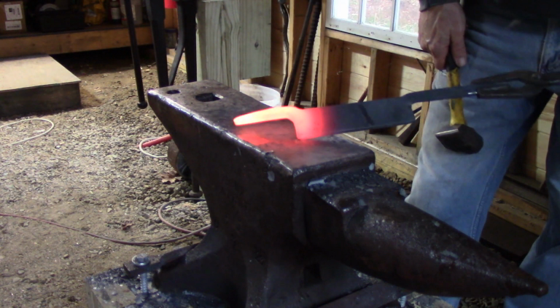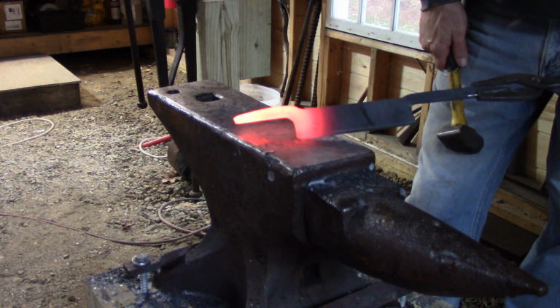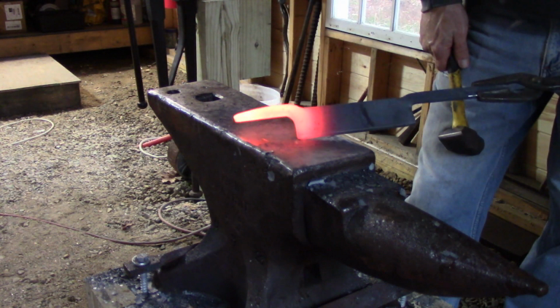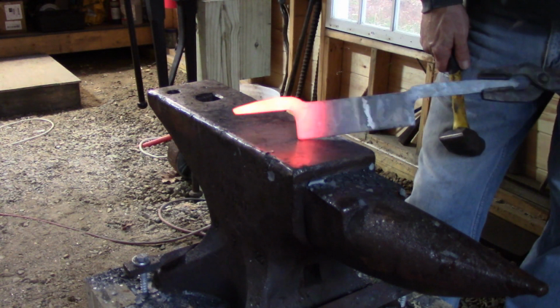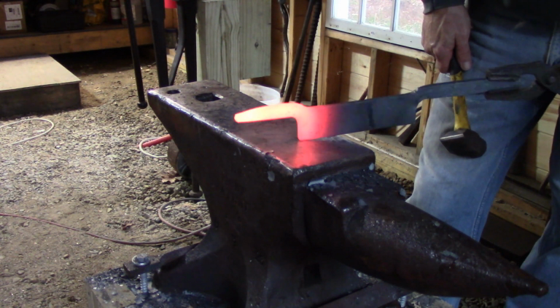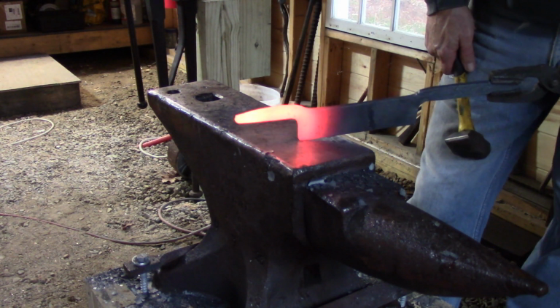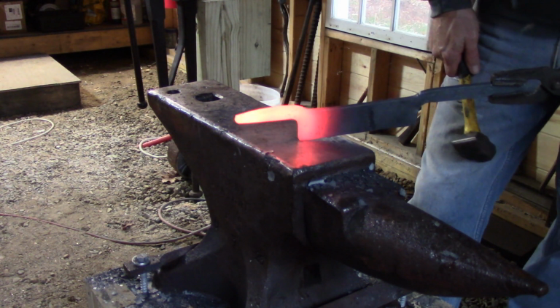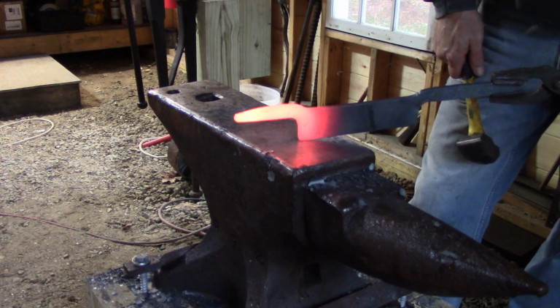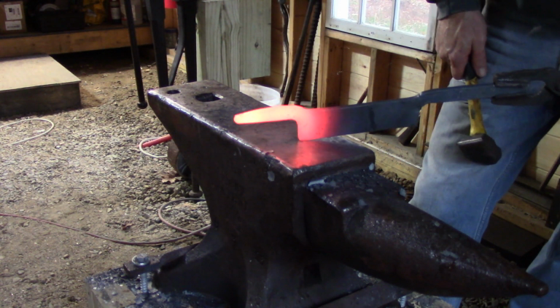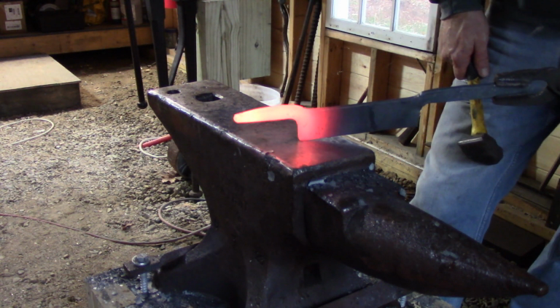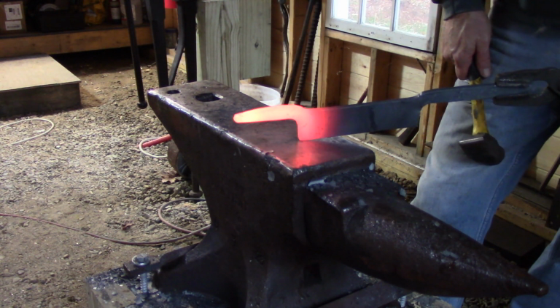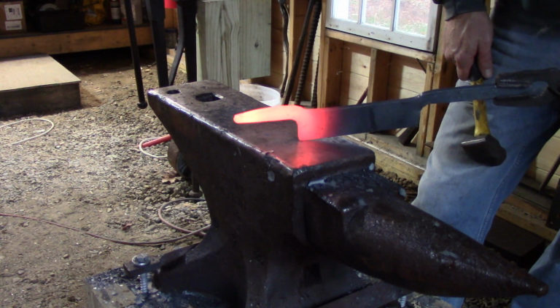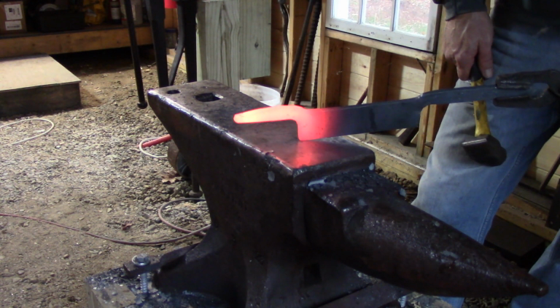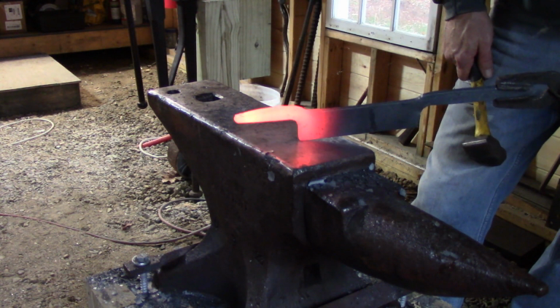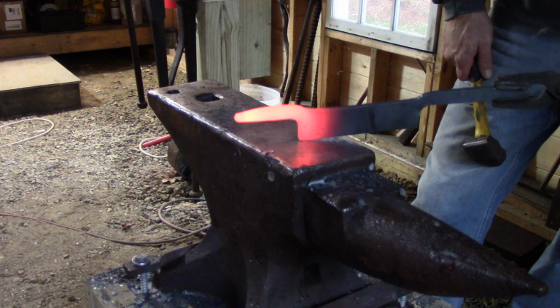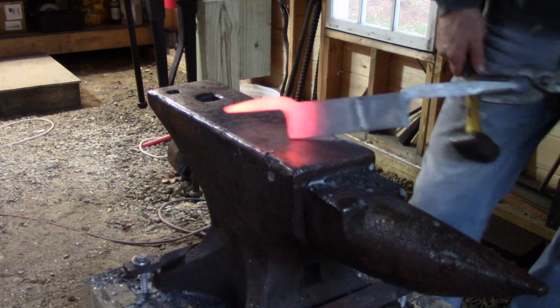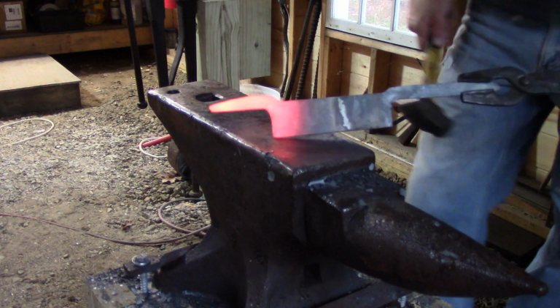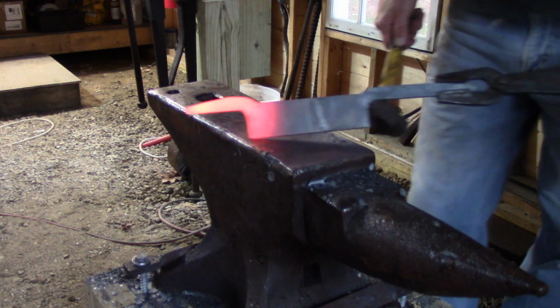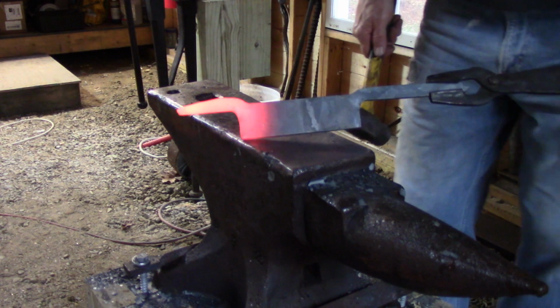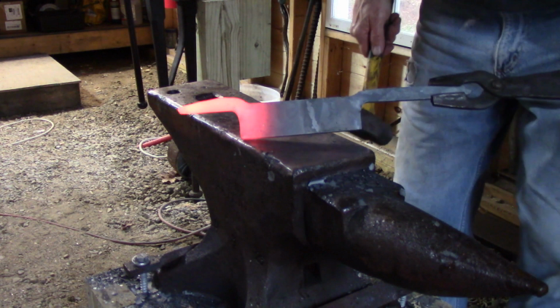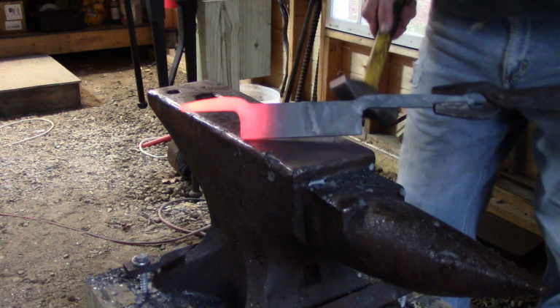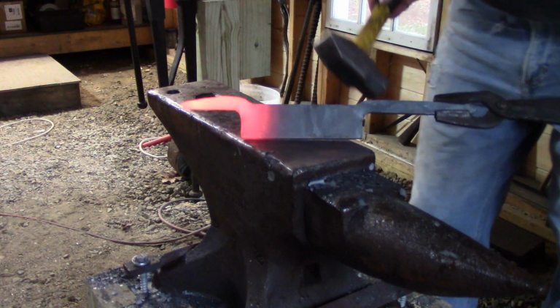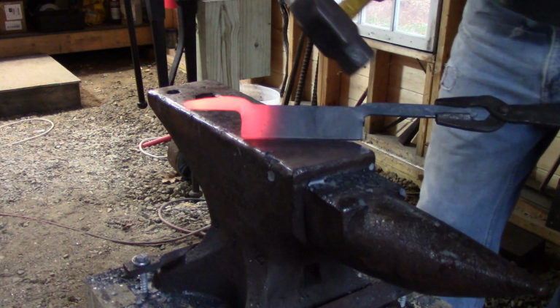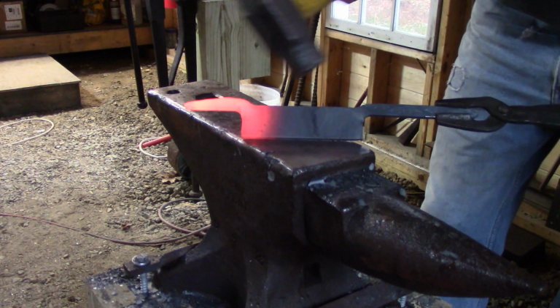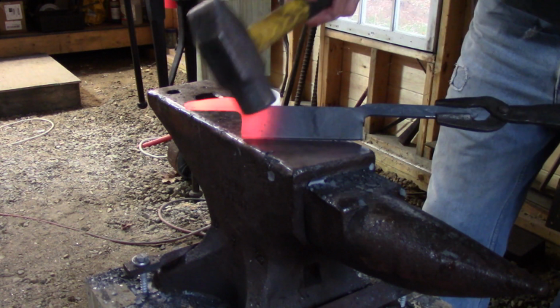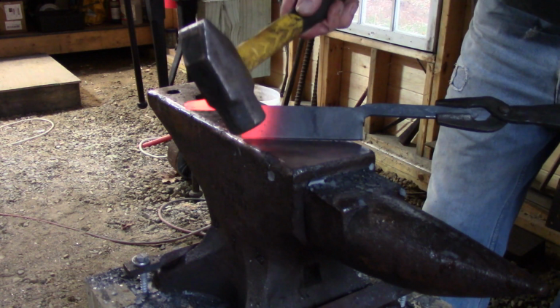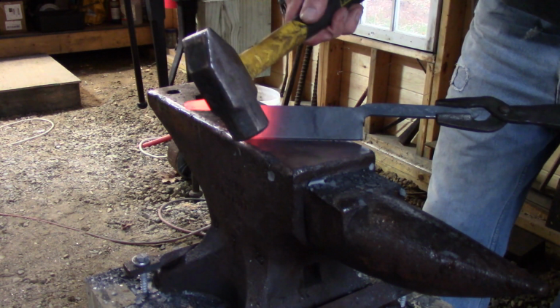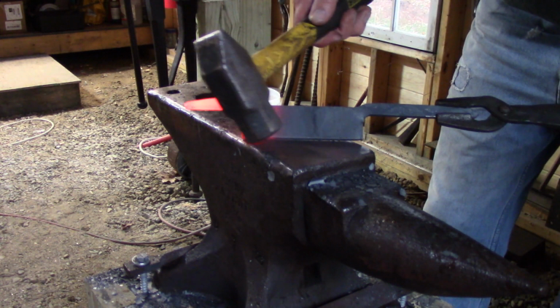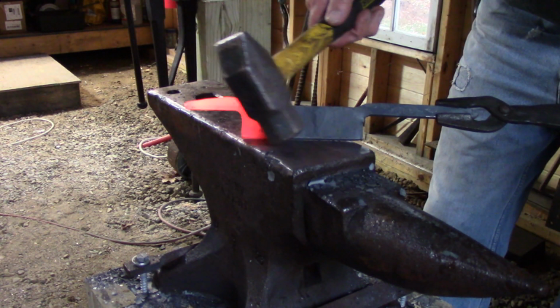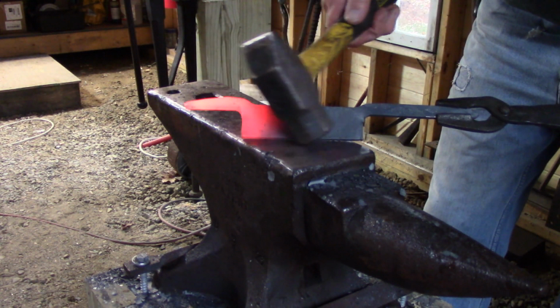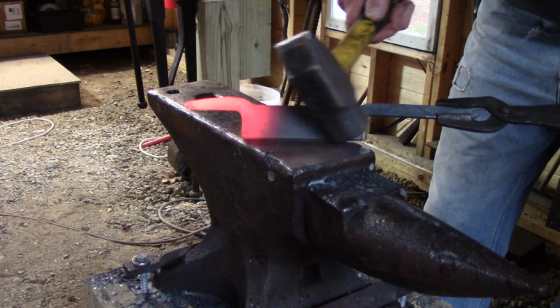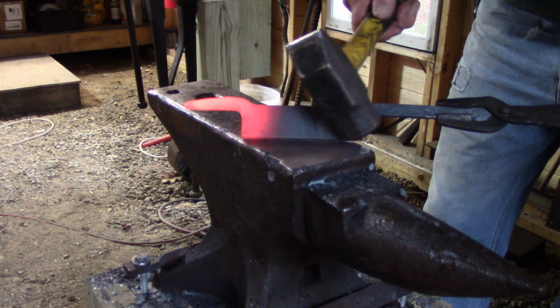Now we've got this end pretty much where I want it, so what we're going to do is heat it up and actually start to forge the bevel.